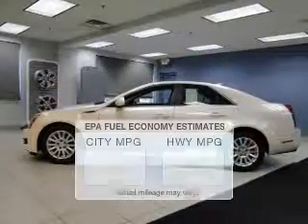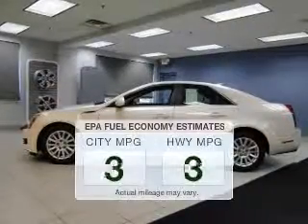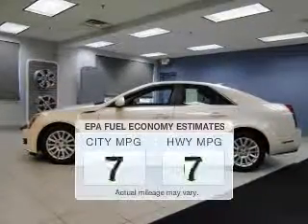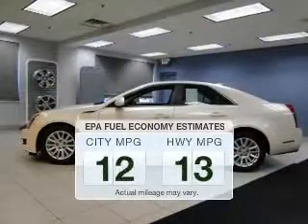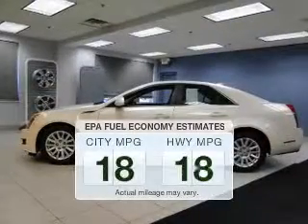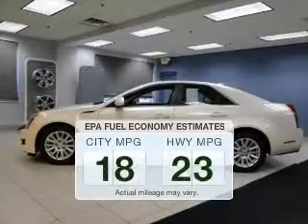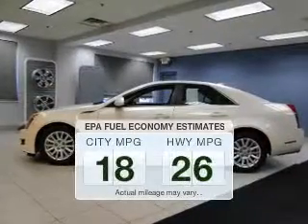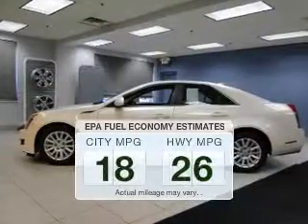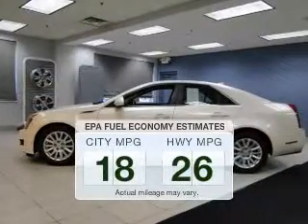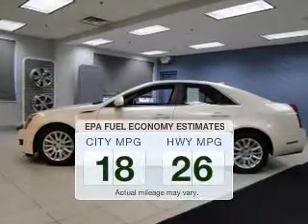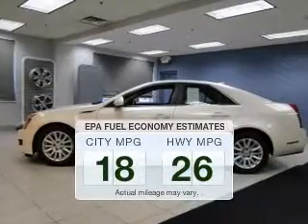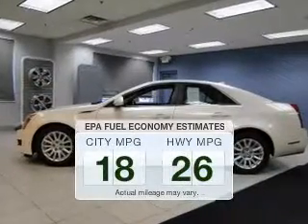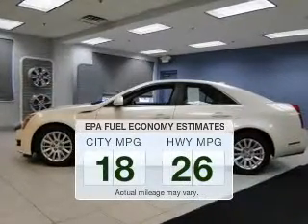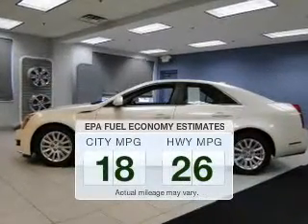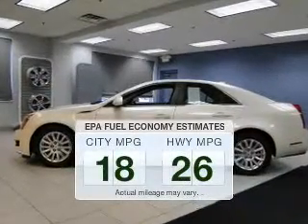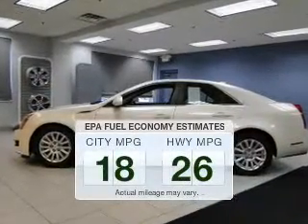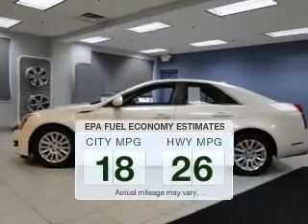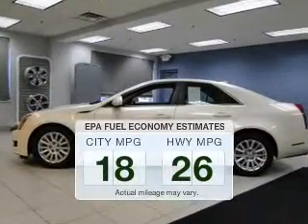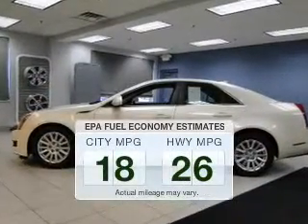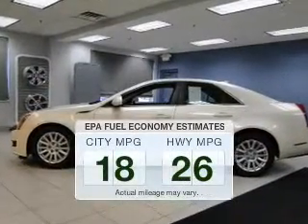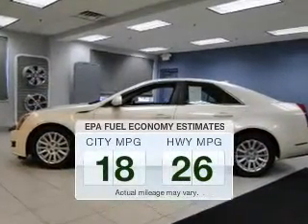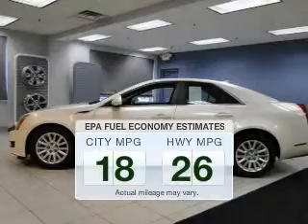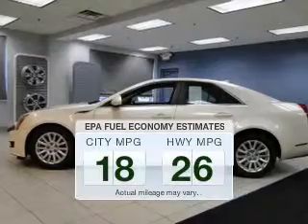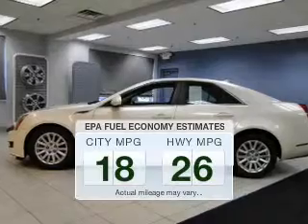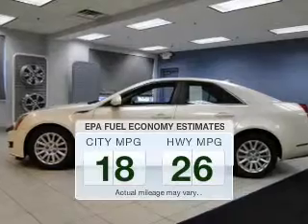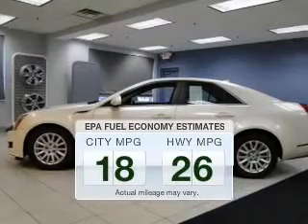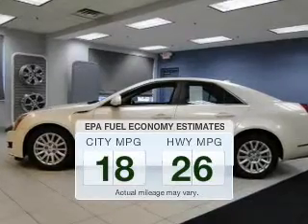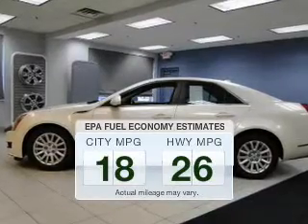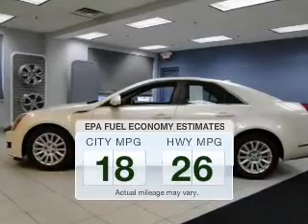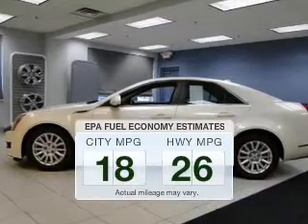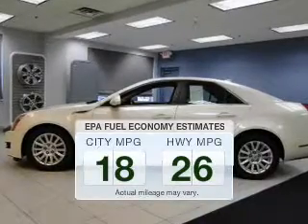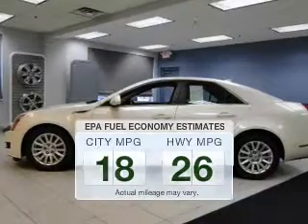Save your money. Make fewer trips to the gas station when driving this fuel-efficient vehicle.